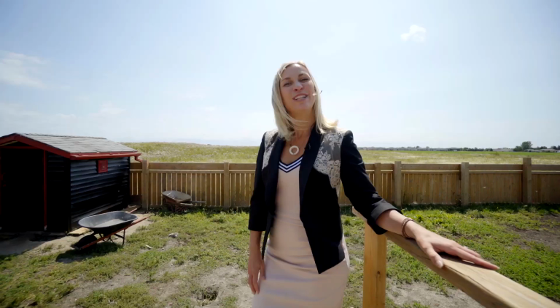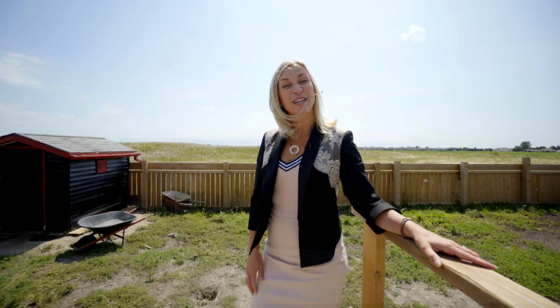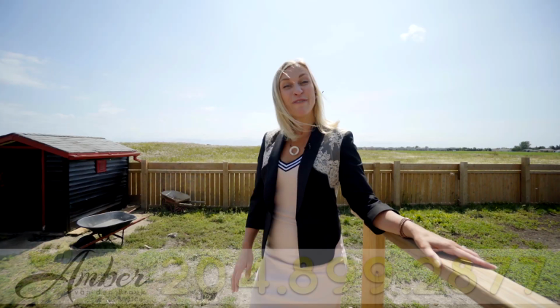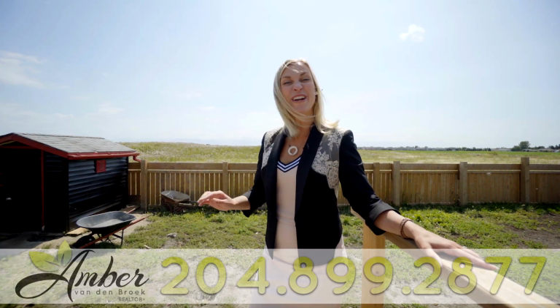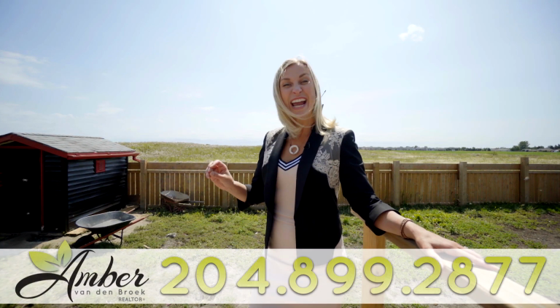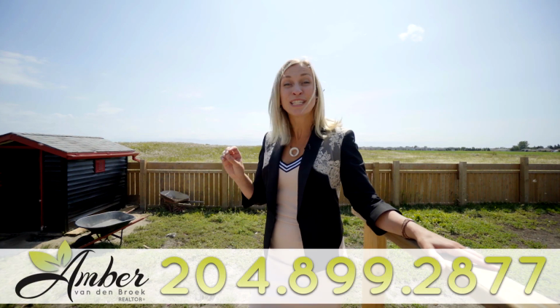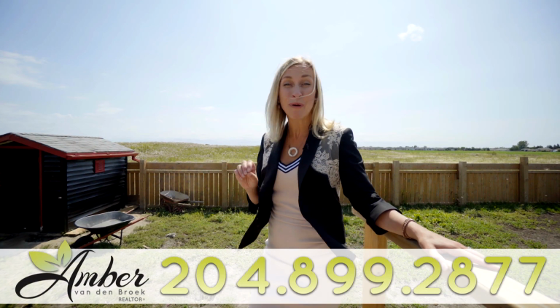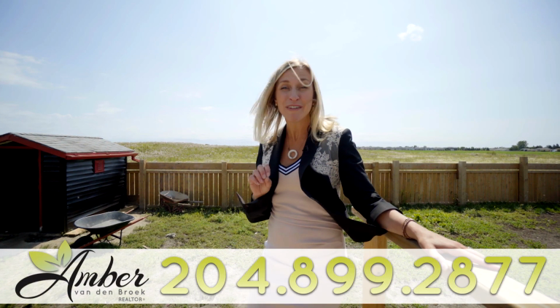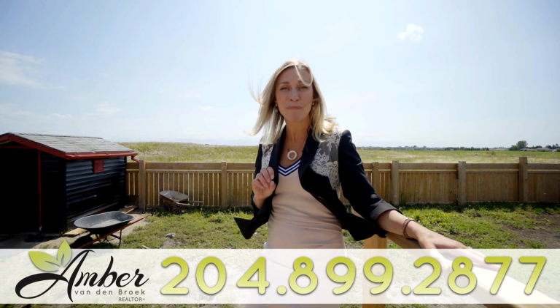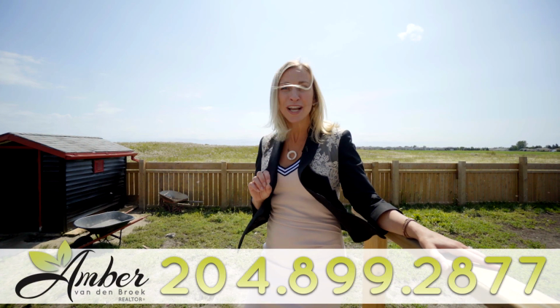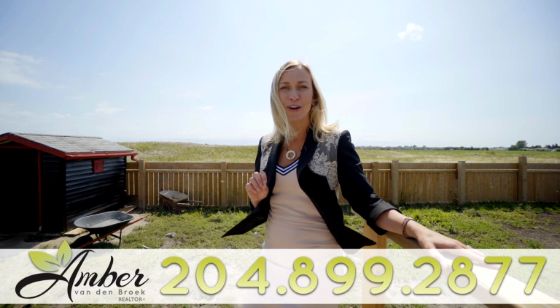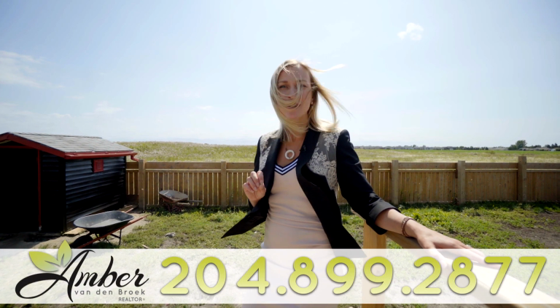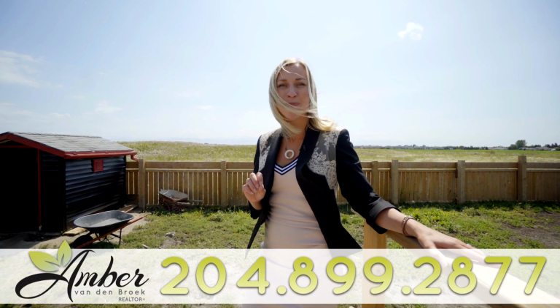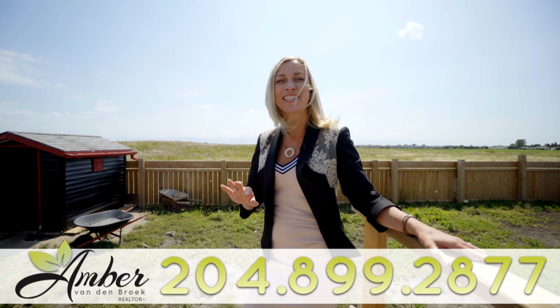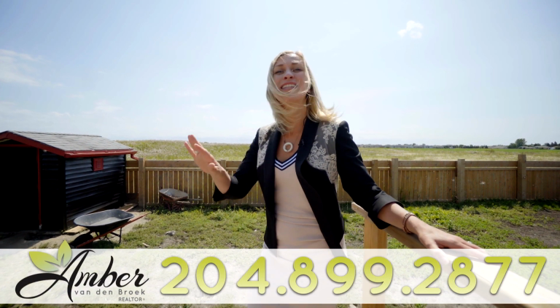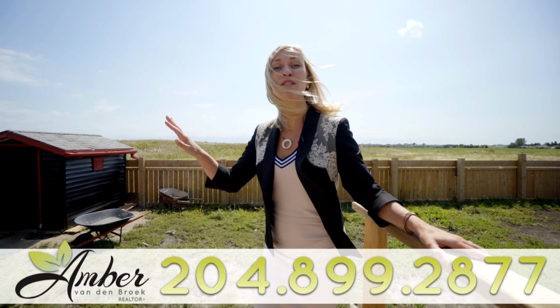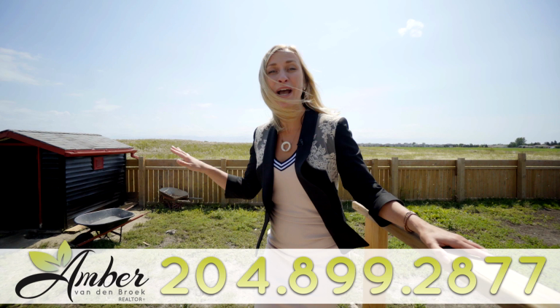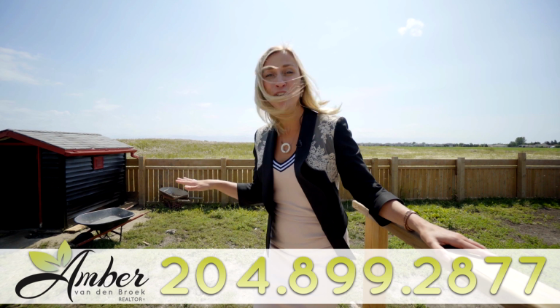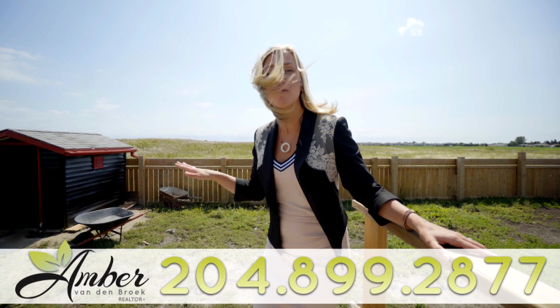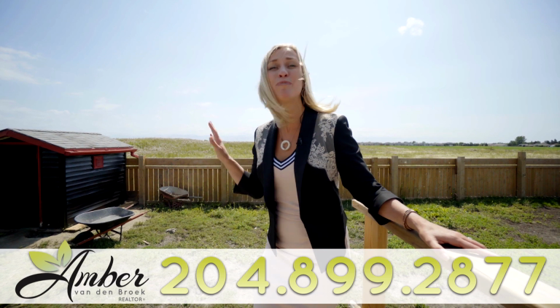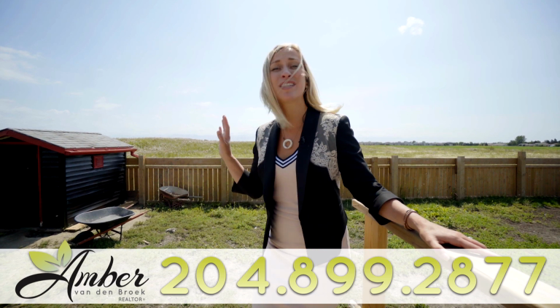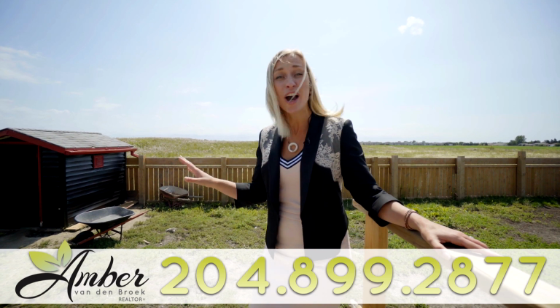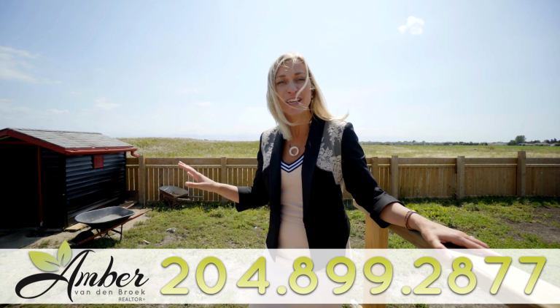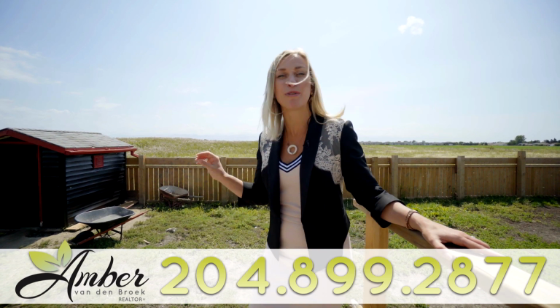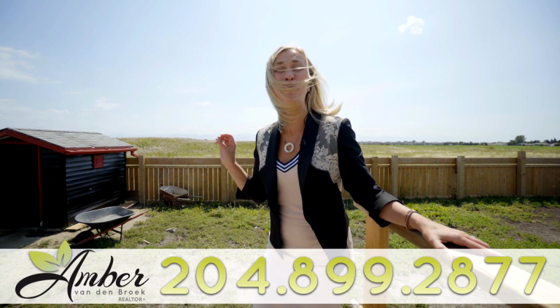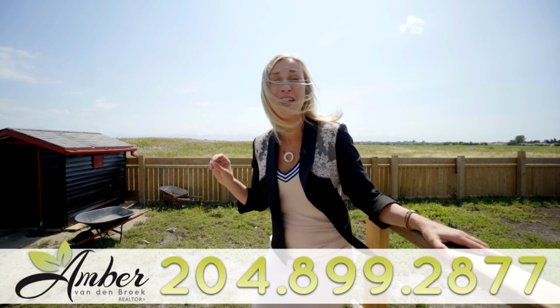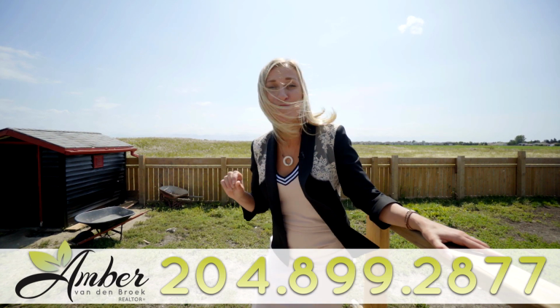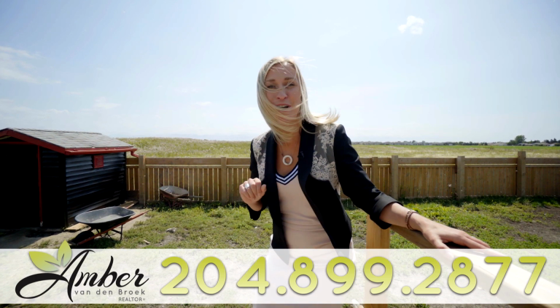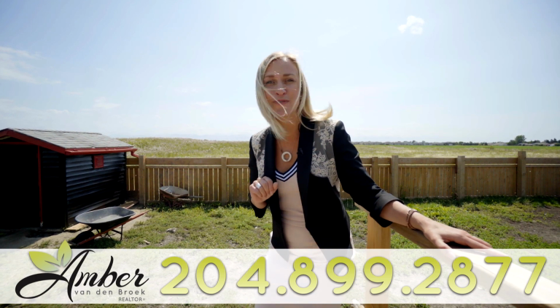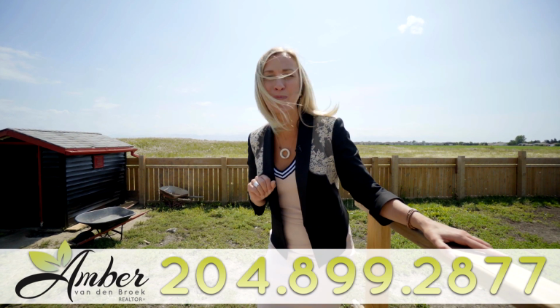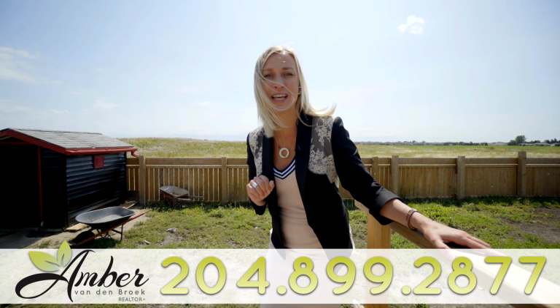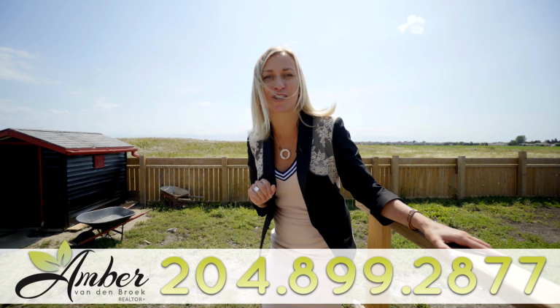Looking for a nice private backyard space? This backyard will be sodded with brand new grass for possession.